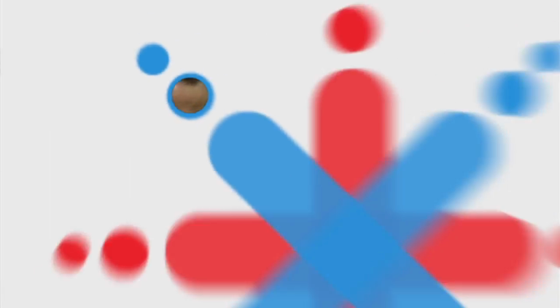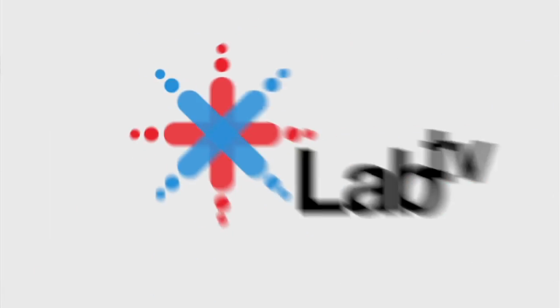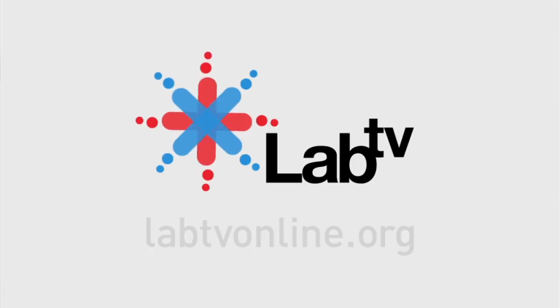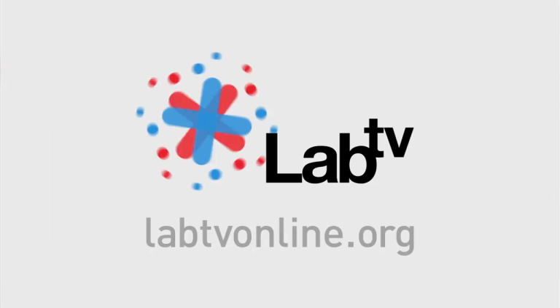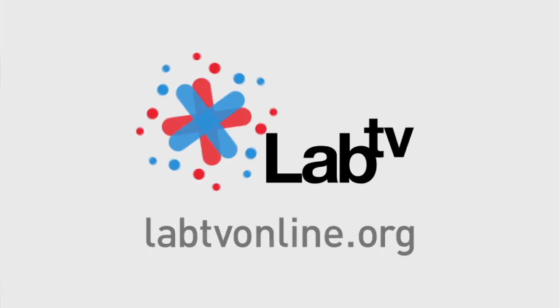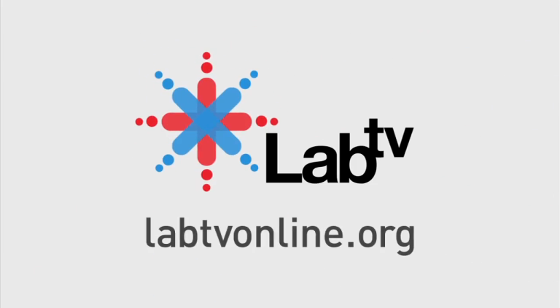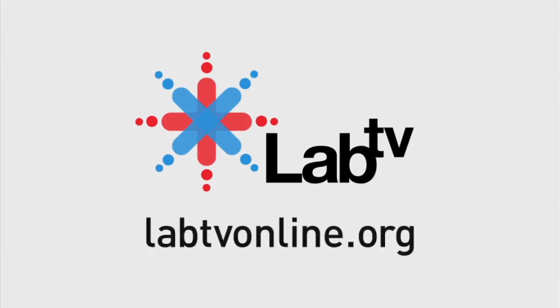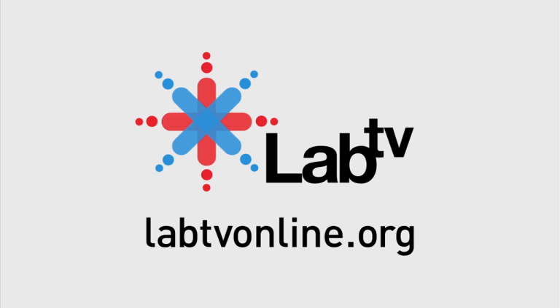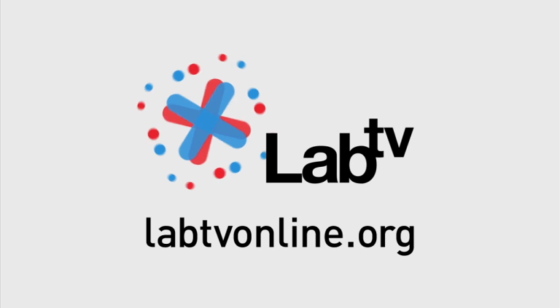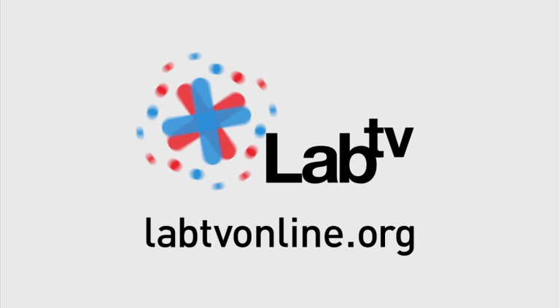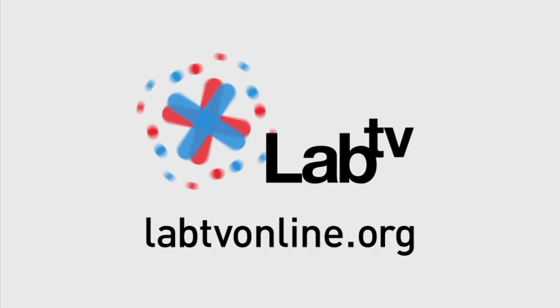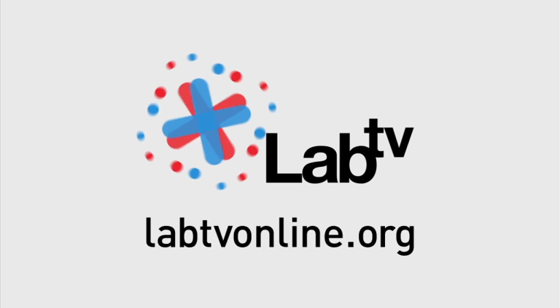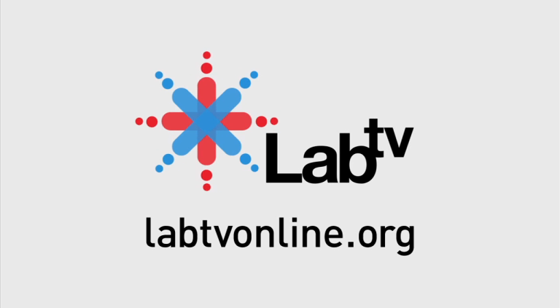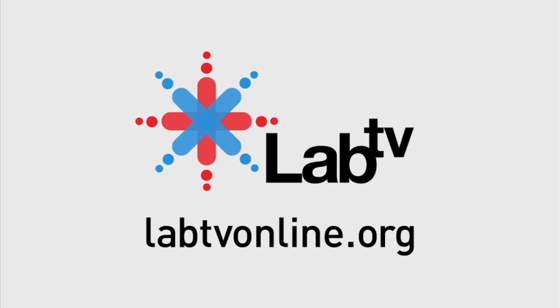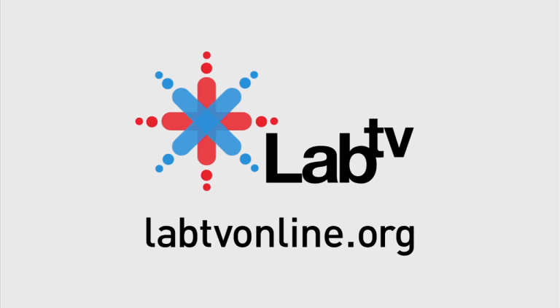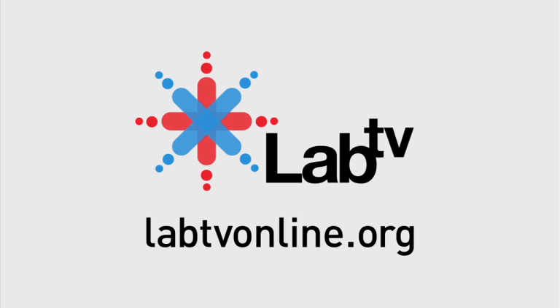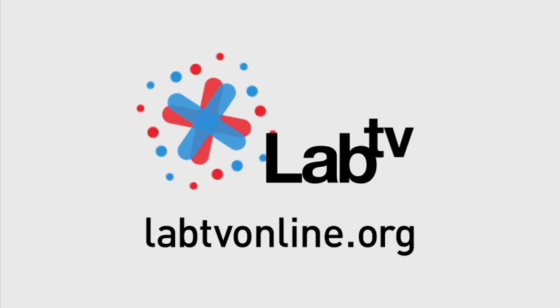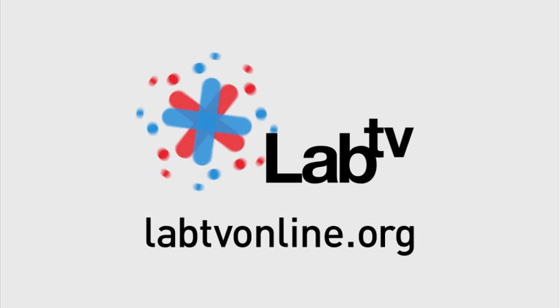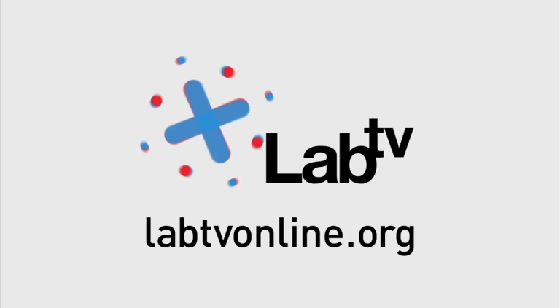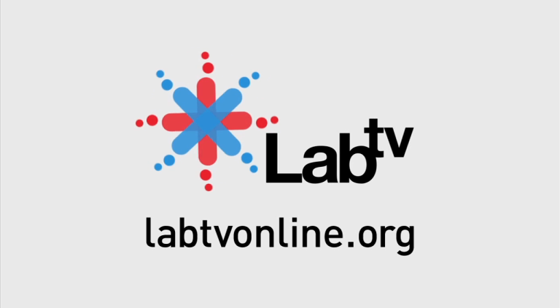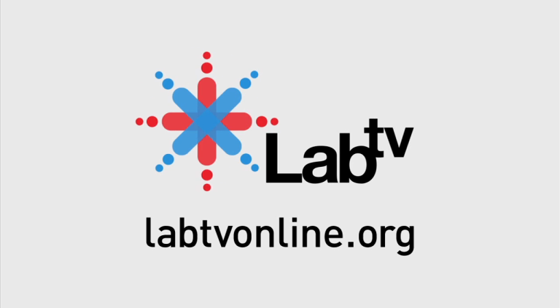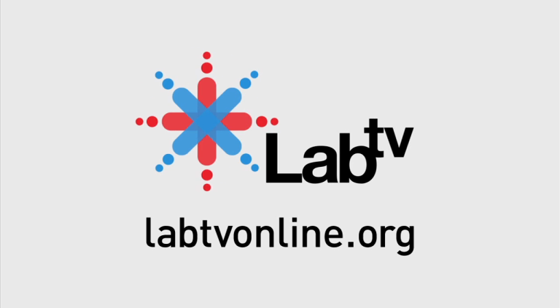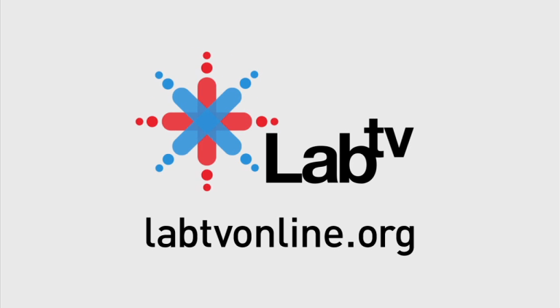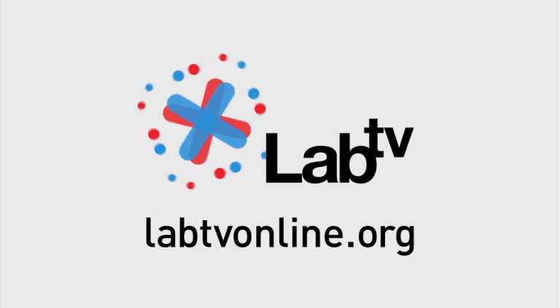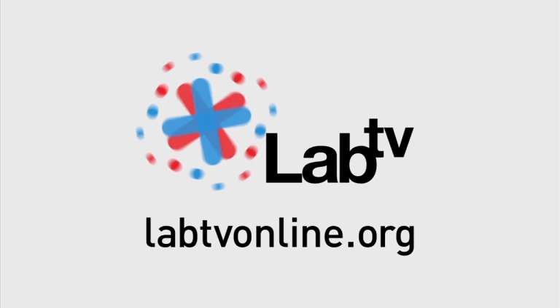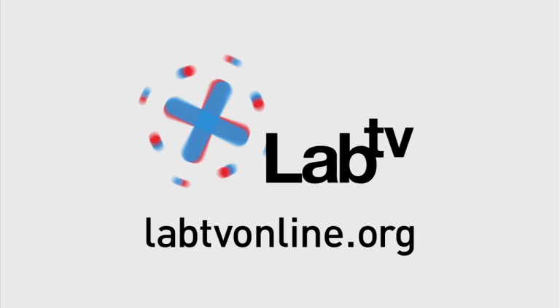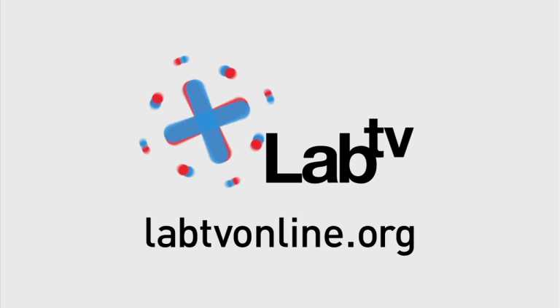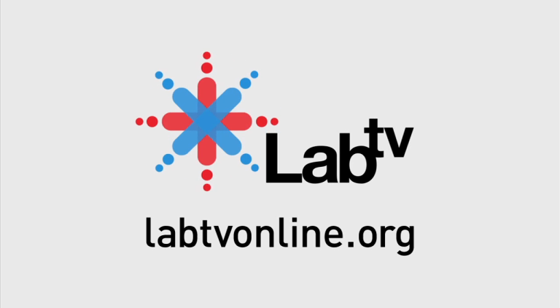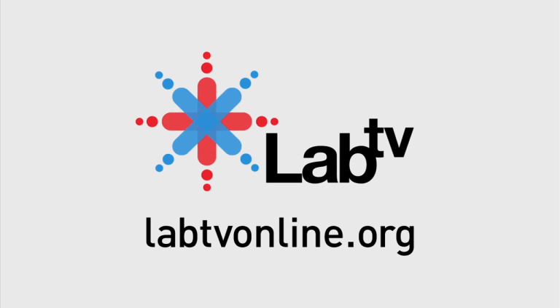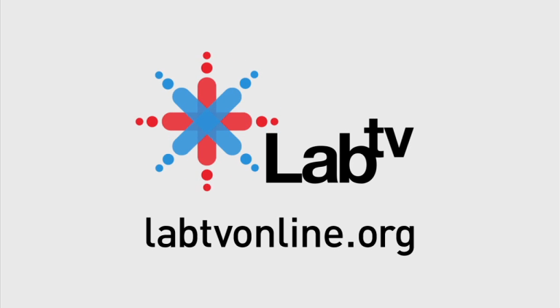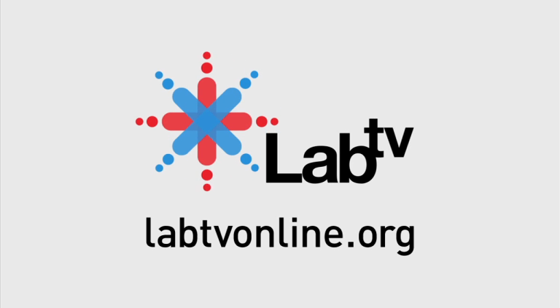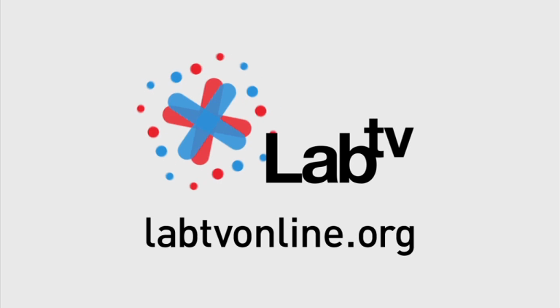To find out more about micro air vehicles and the science of flight, check out labtvonline.org.